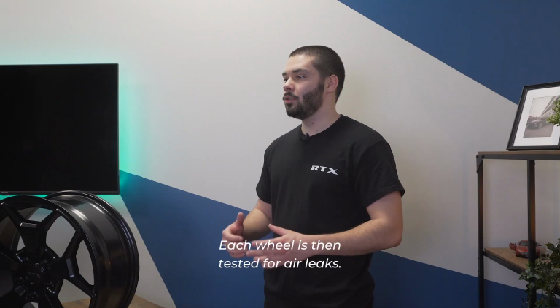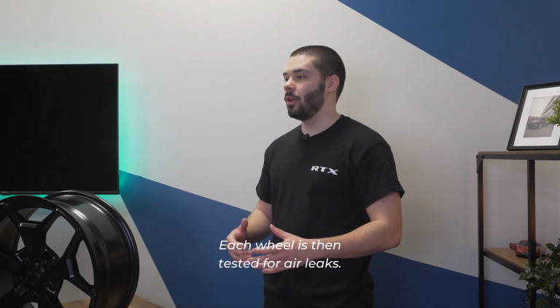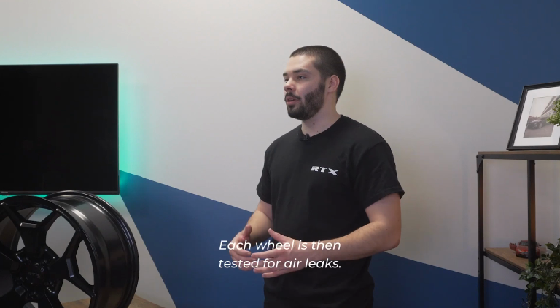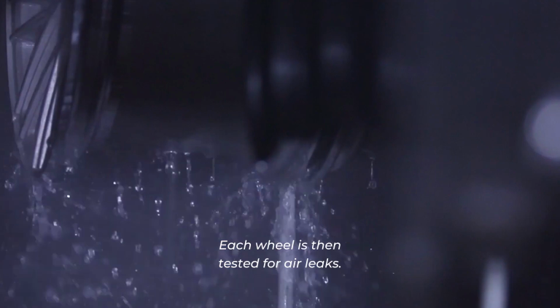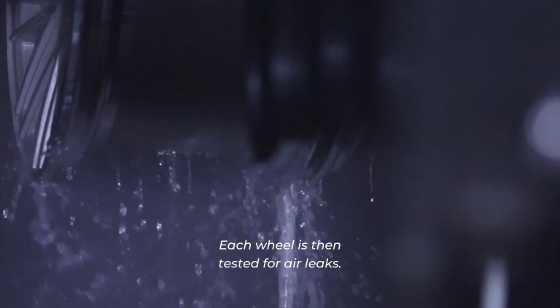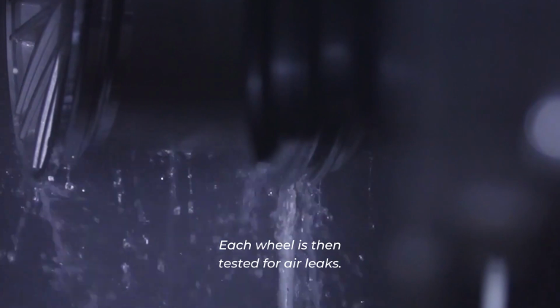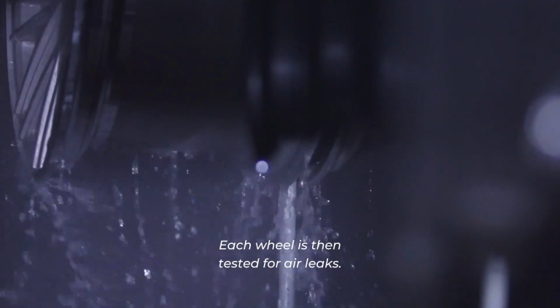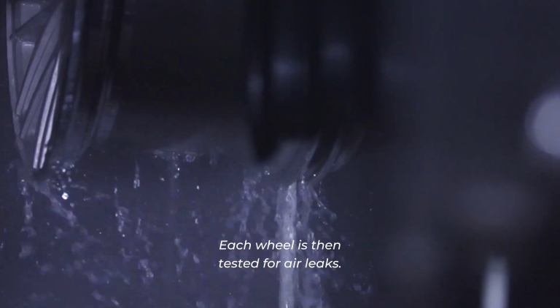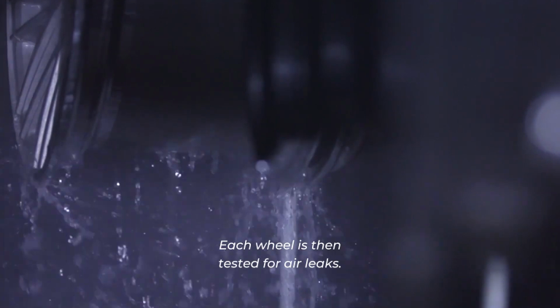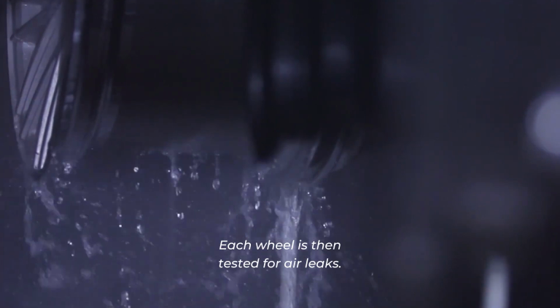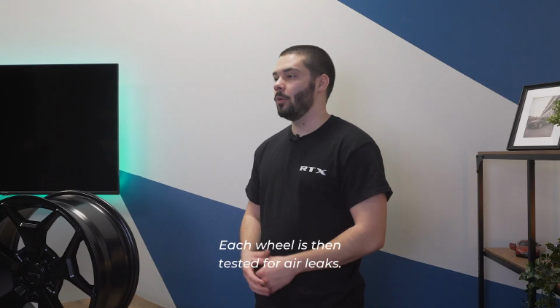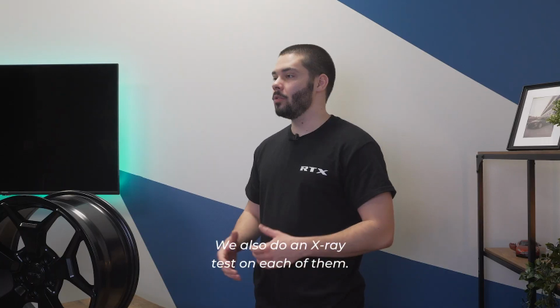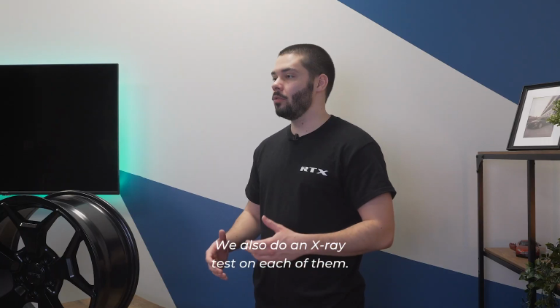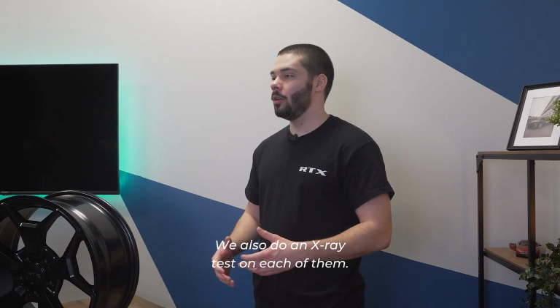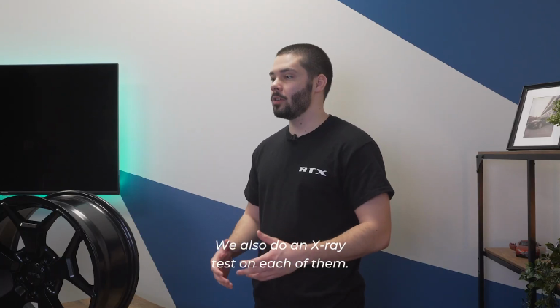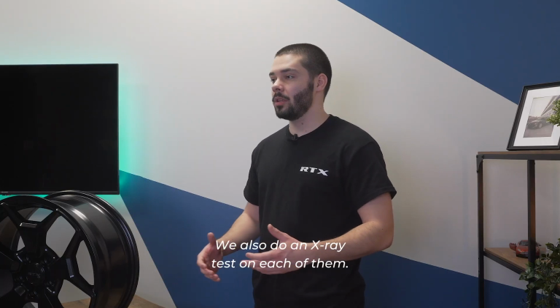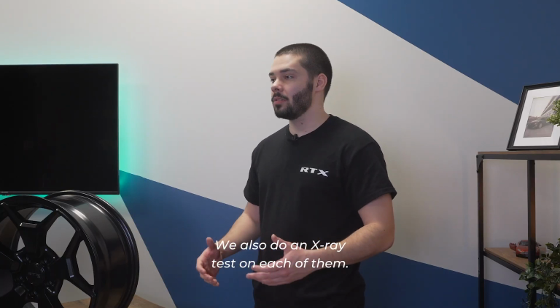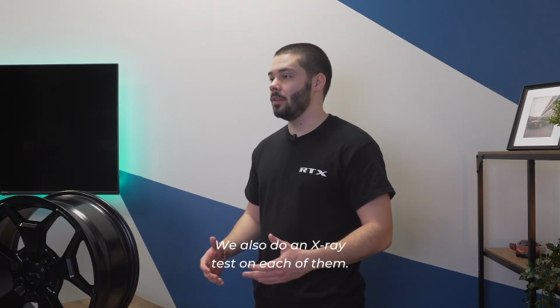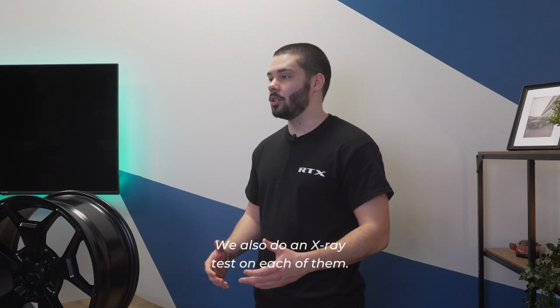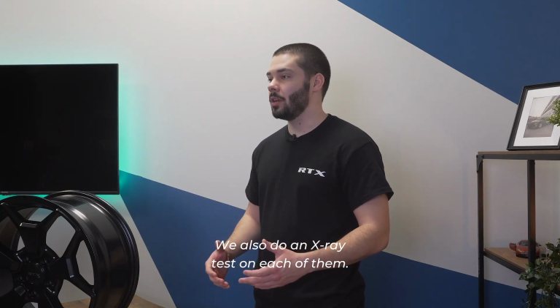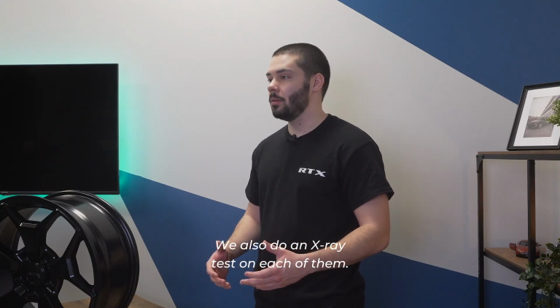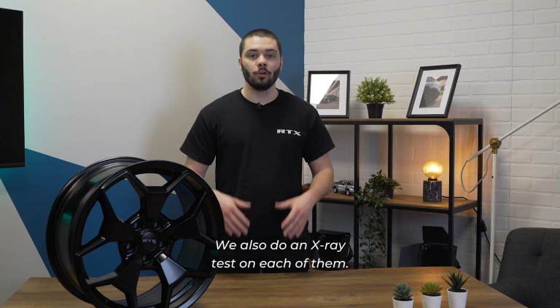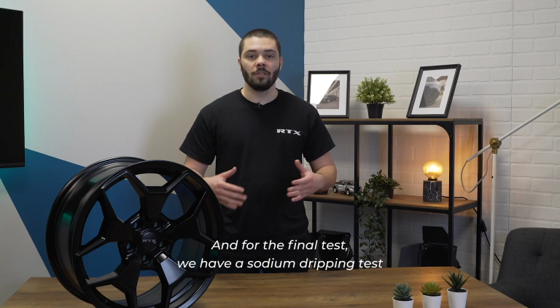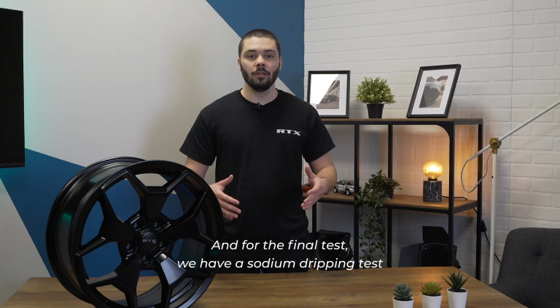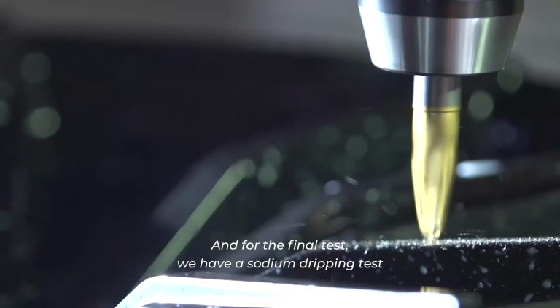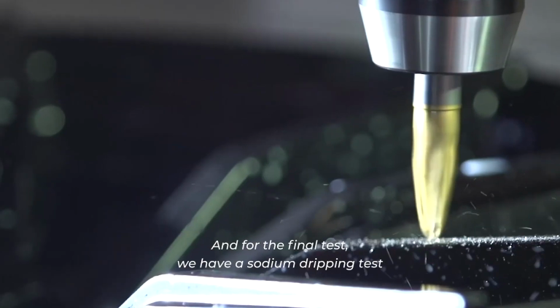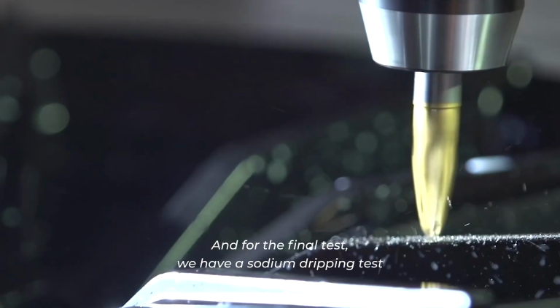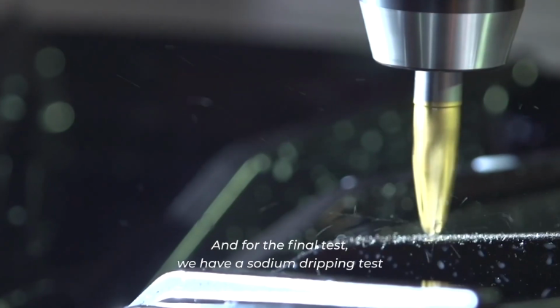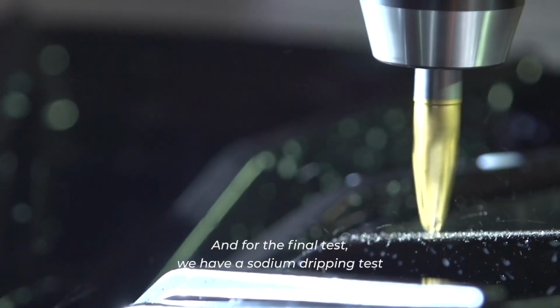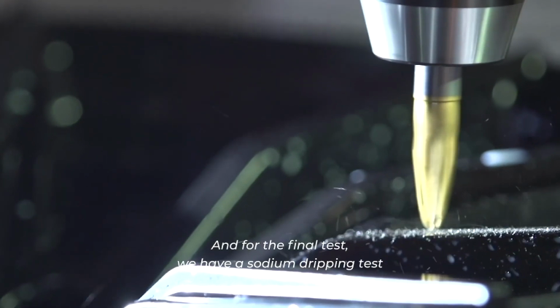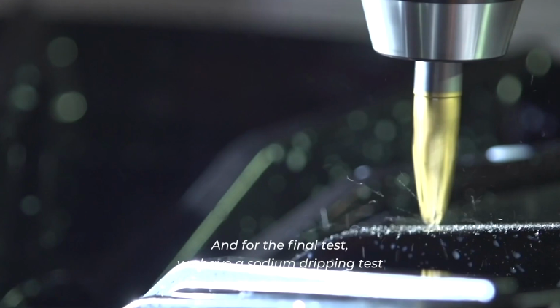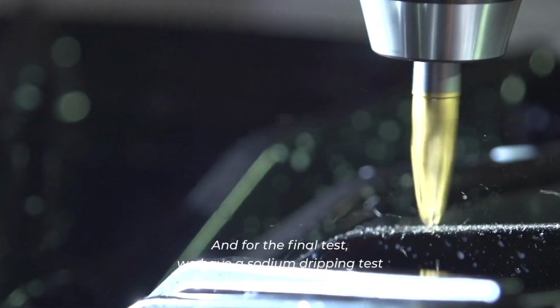Each wheel is then tested for error leaks. We also do an X-ray test on each of them. And for the final test, we have a sodium dripping test.